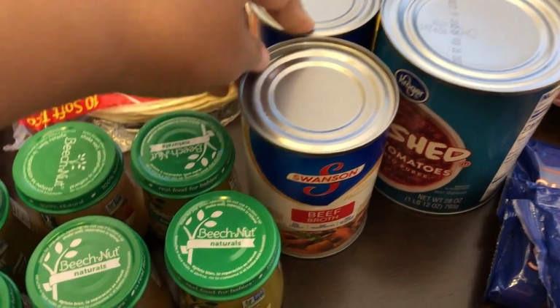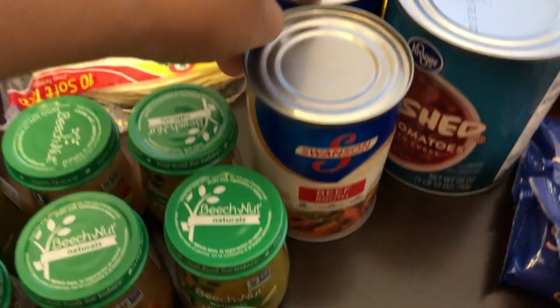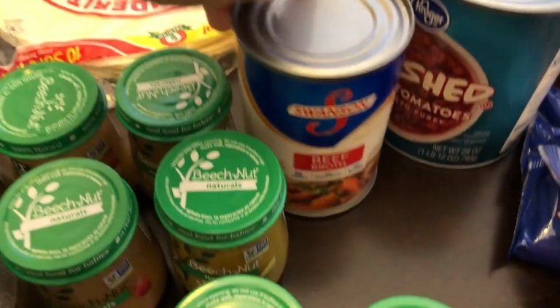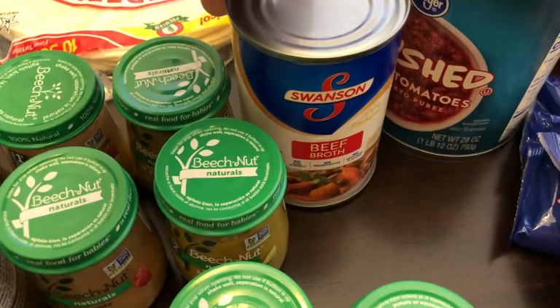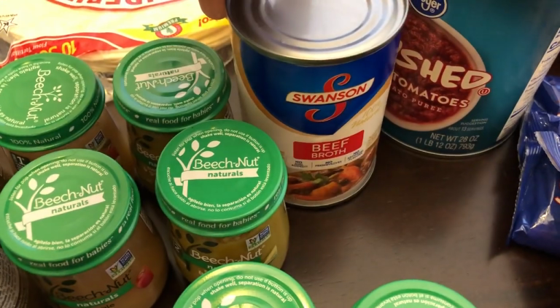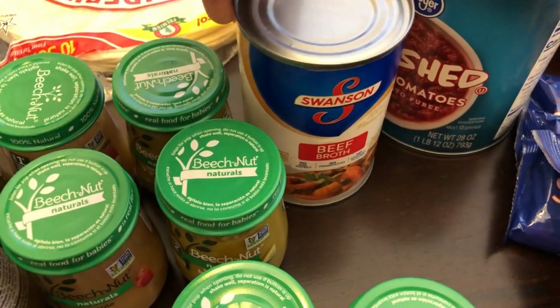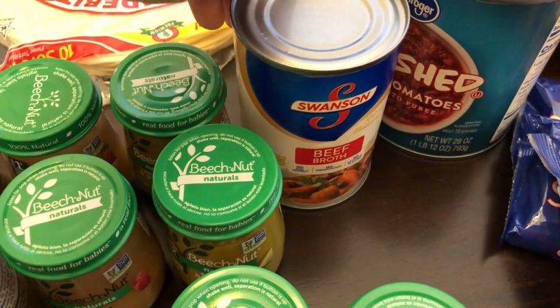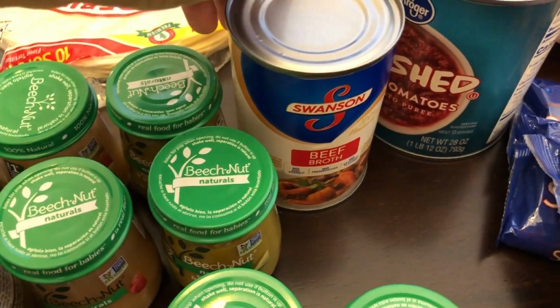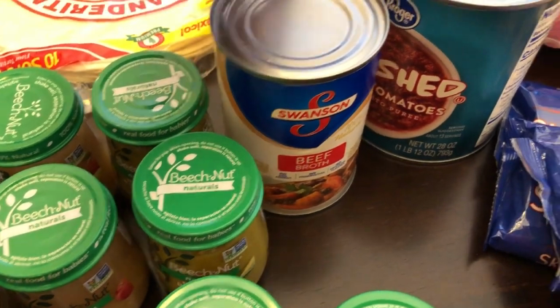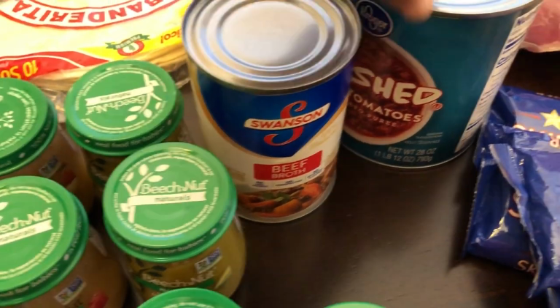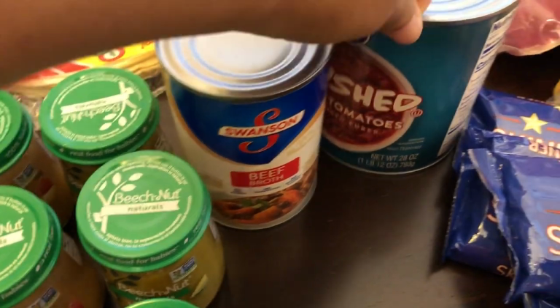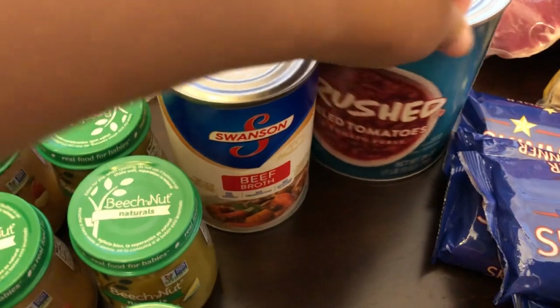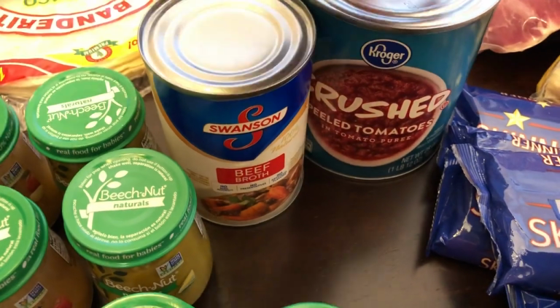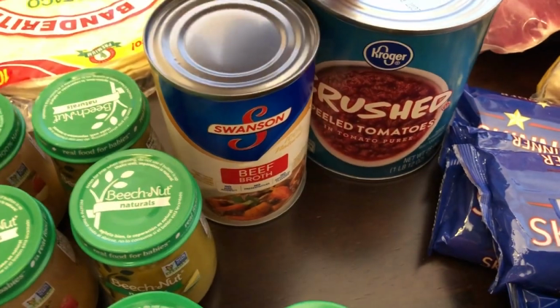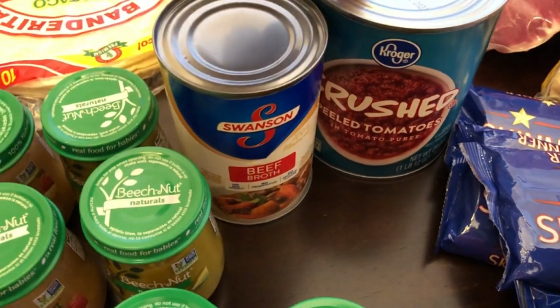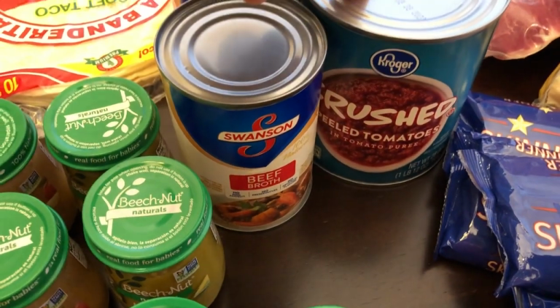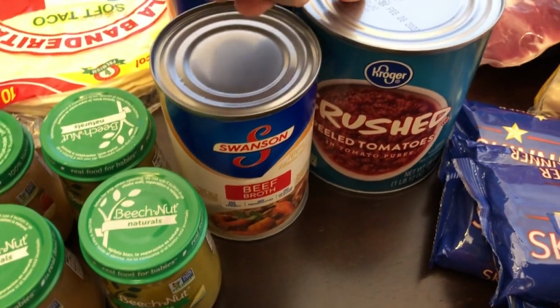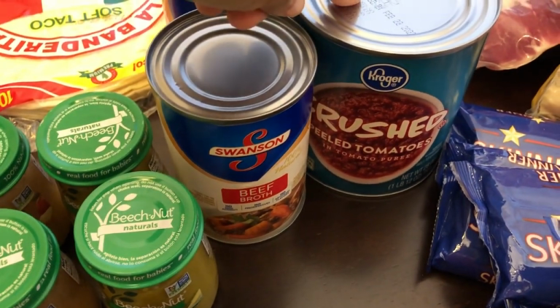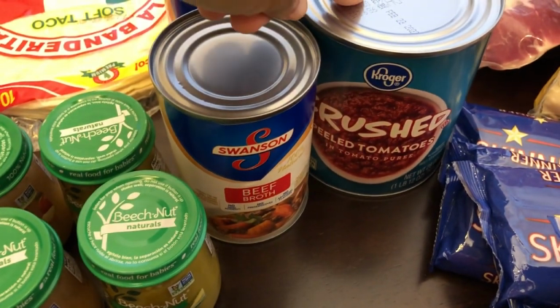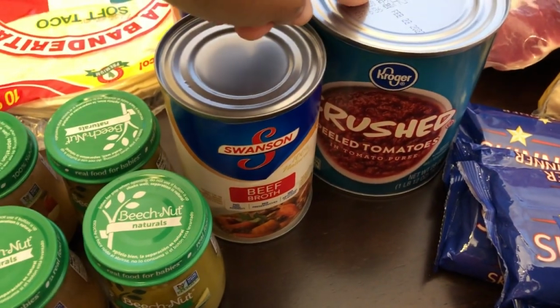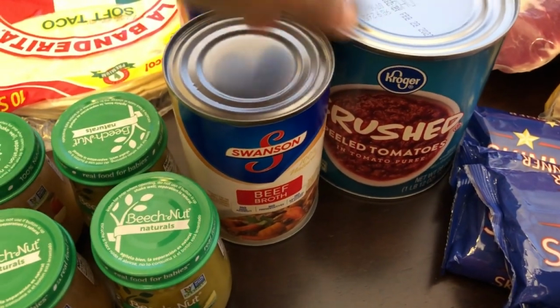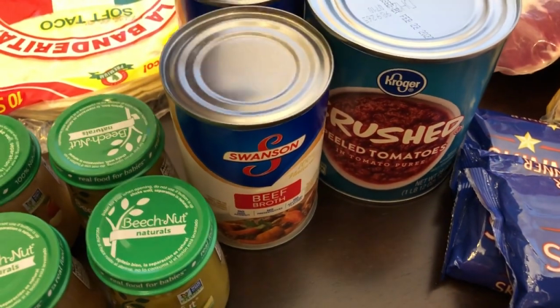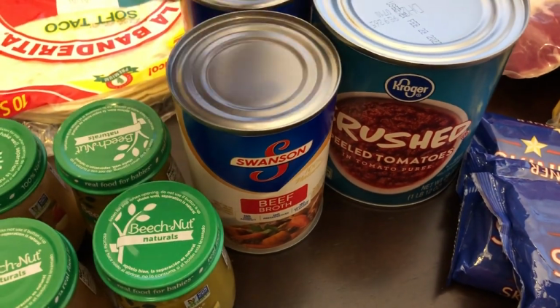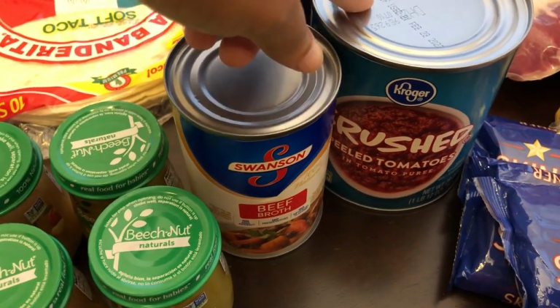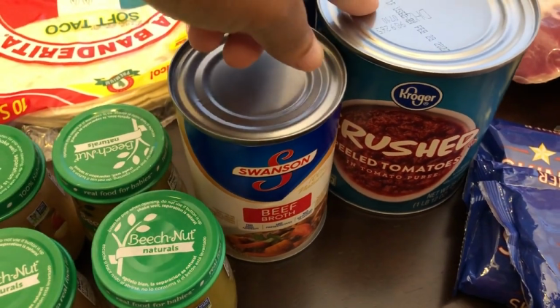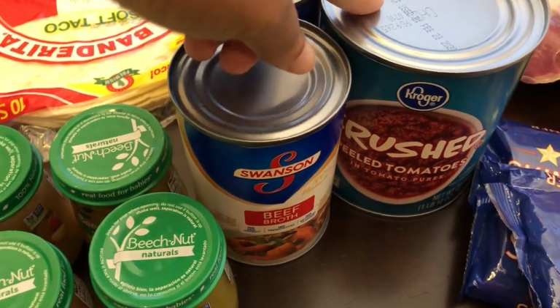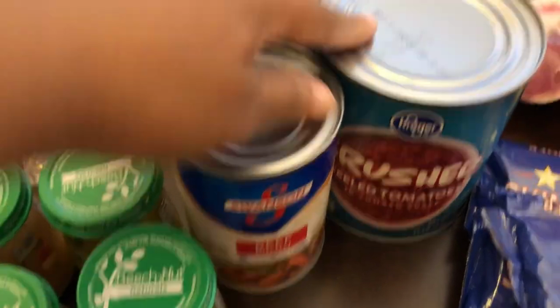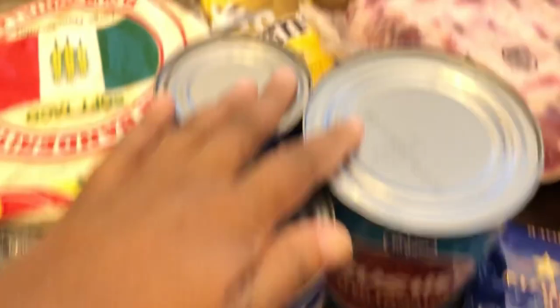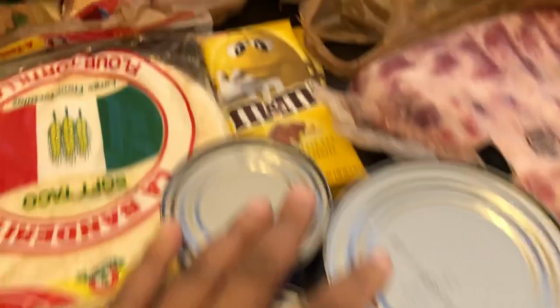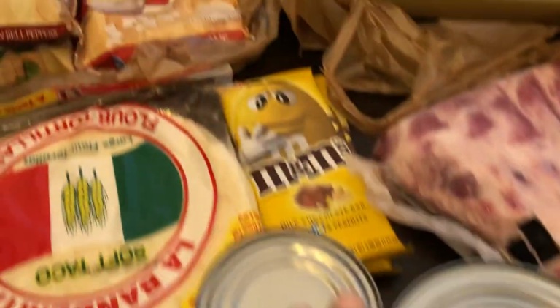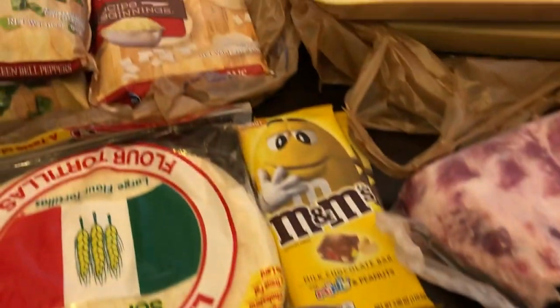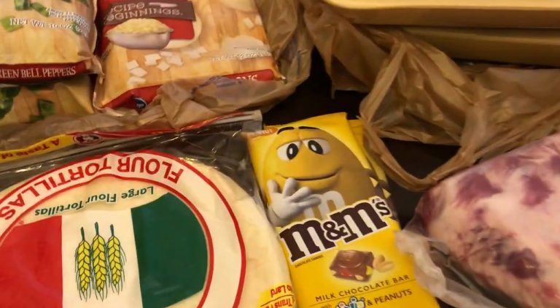I needed two cans of beef broth for a recipe I'm going to be trying out. This can of crushed tomatoes is for that same recipe.